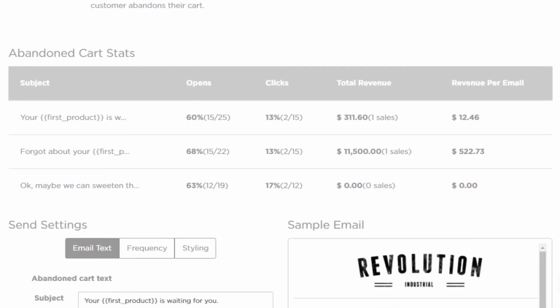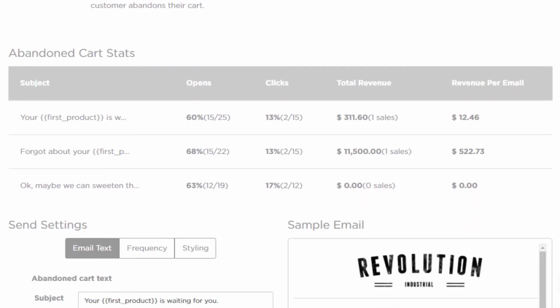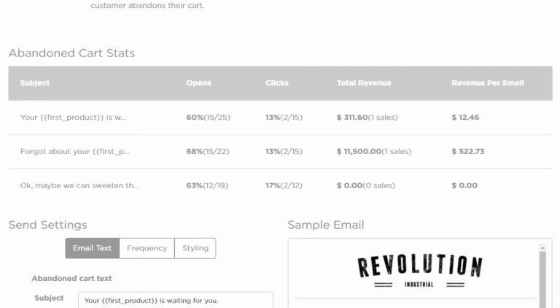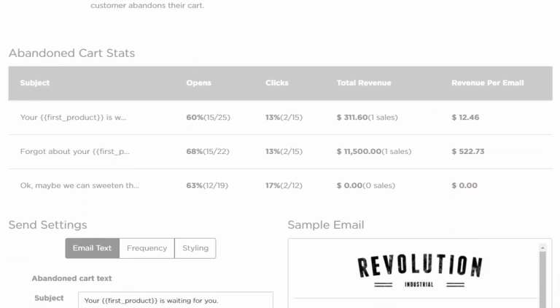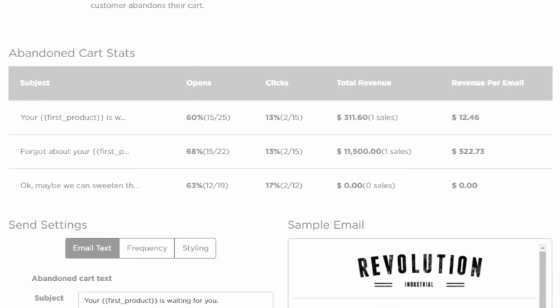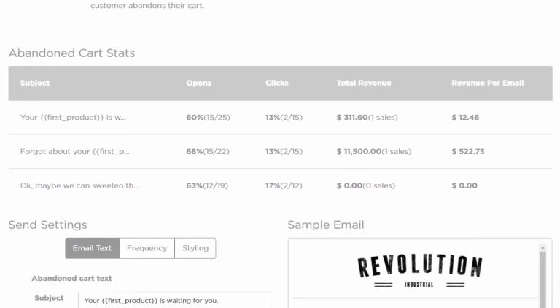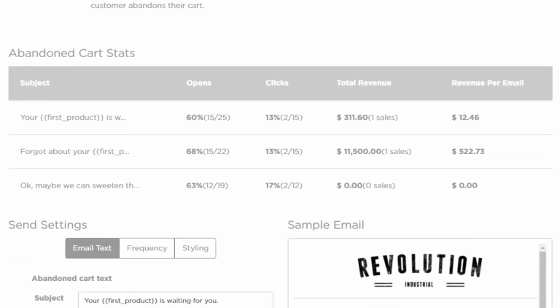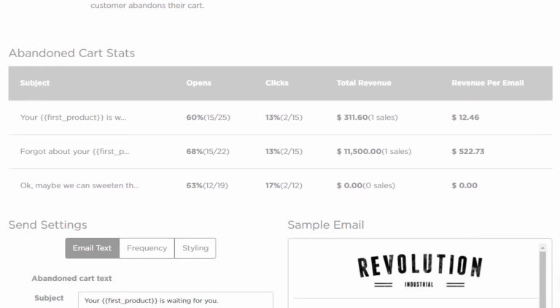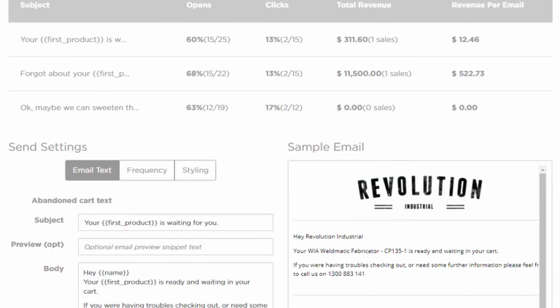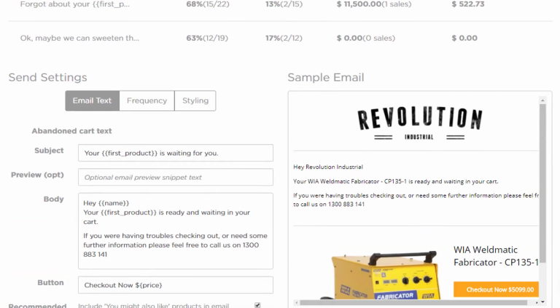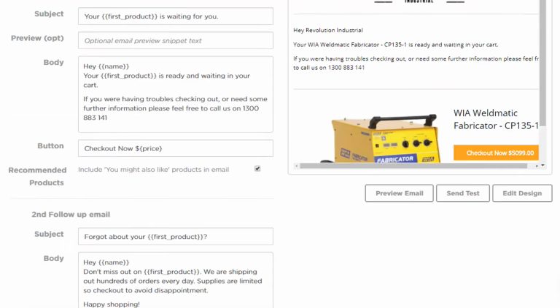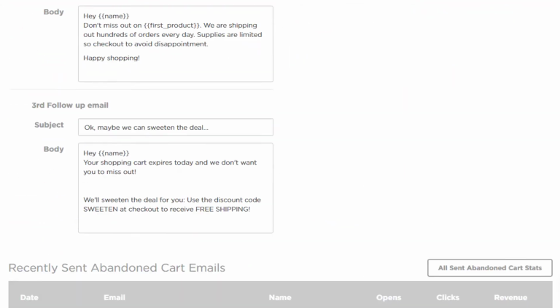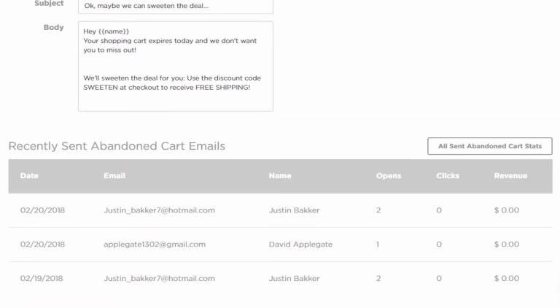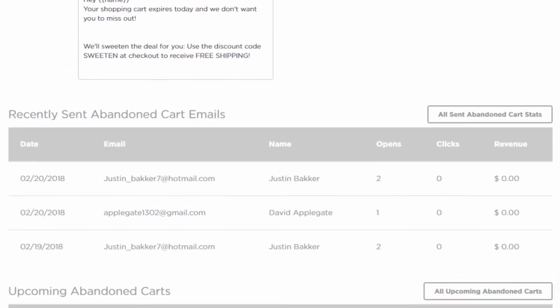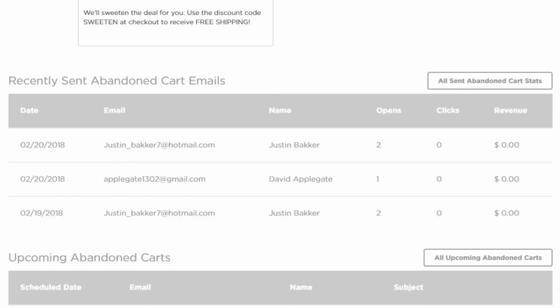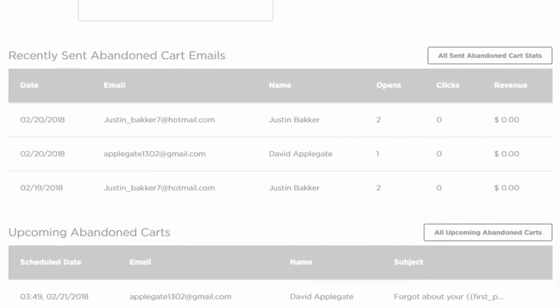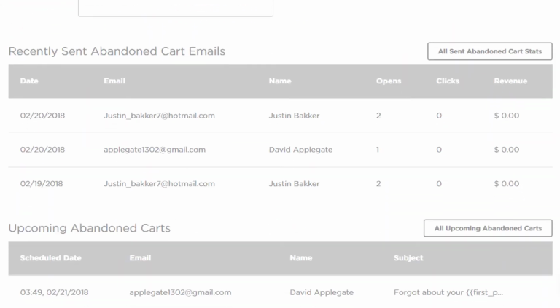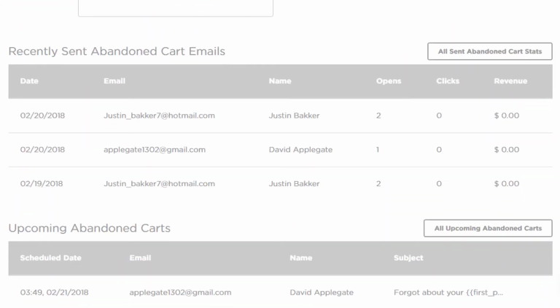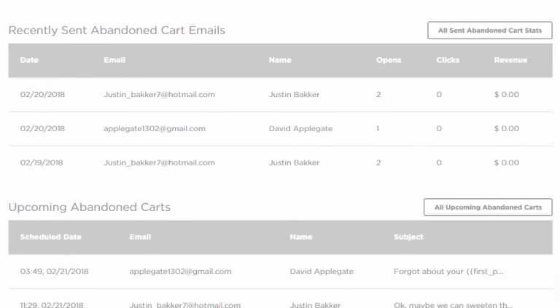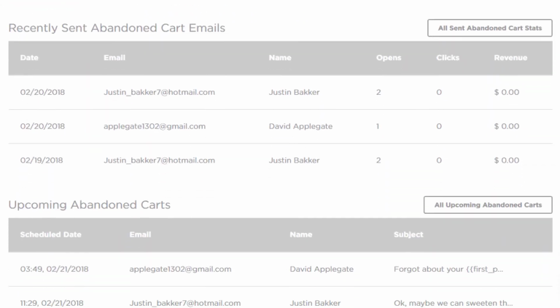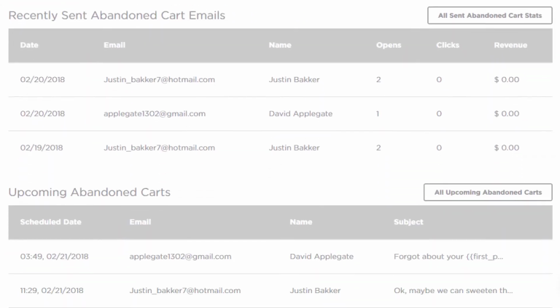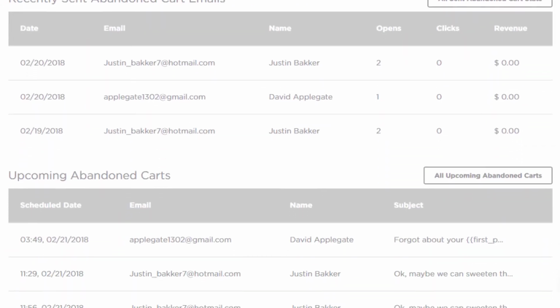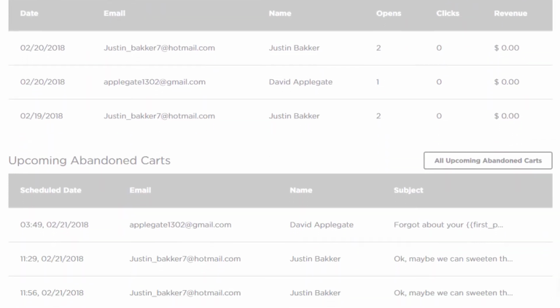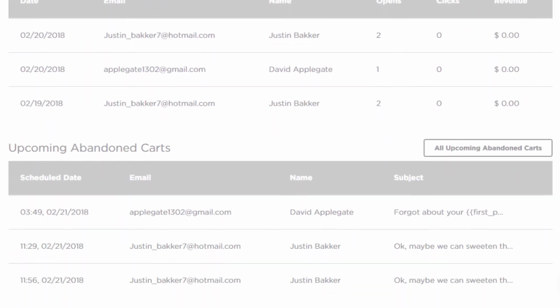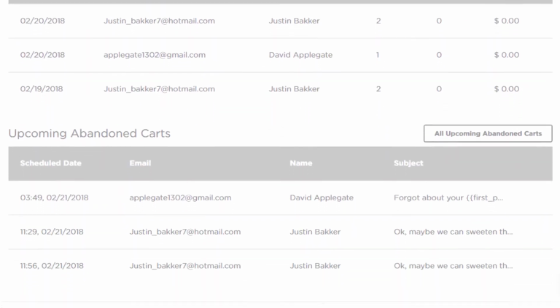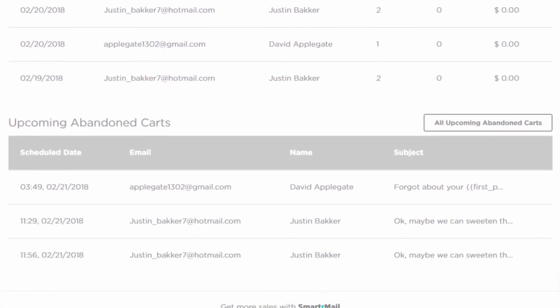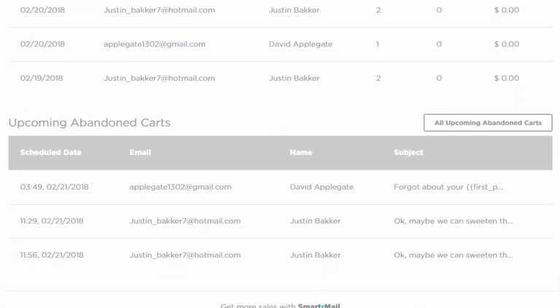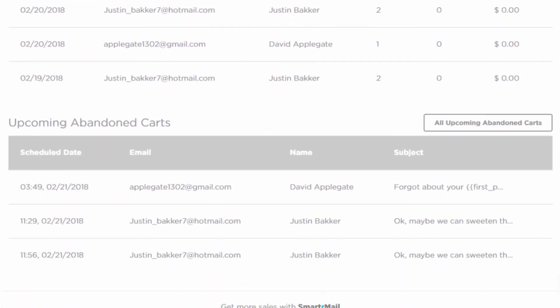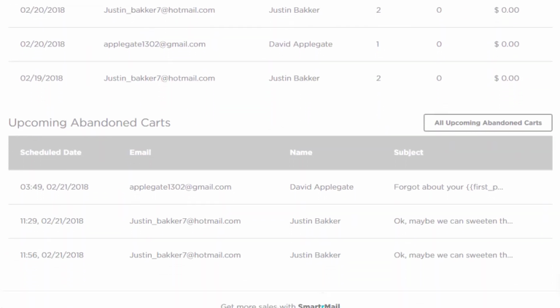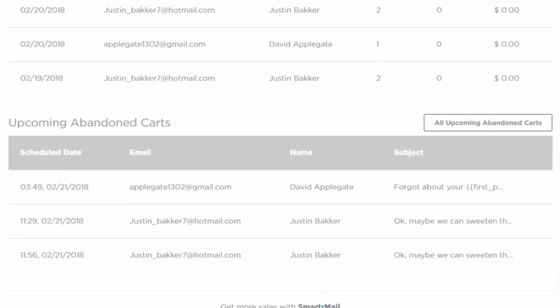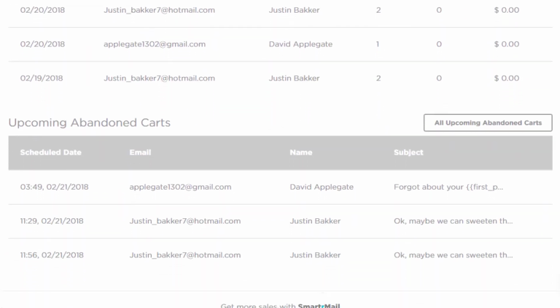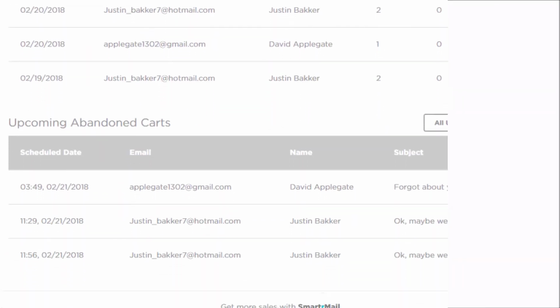After setting up your abandoned carts, you can see all the stats and upcoming emails on your dashboard so you can continue to optimize your emails.